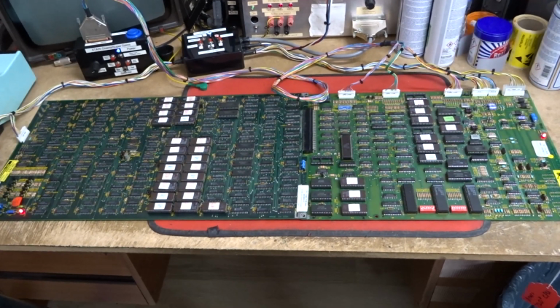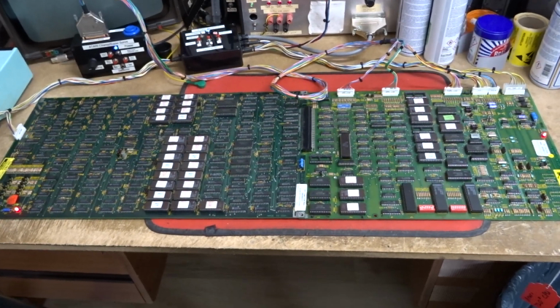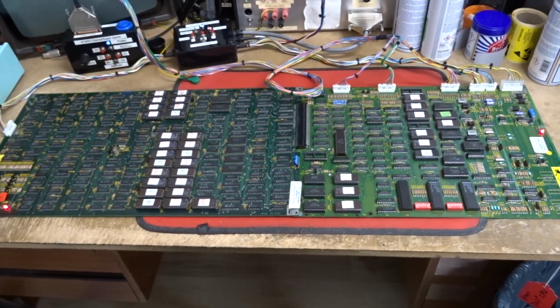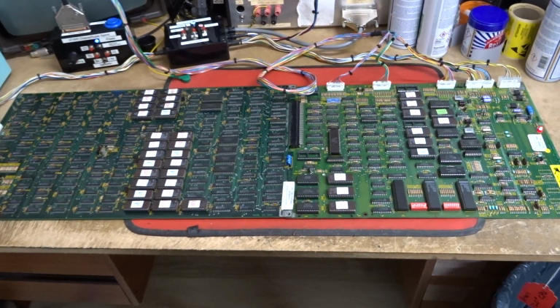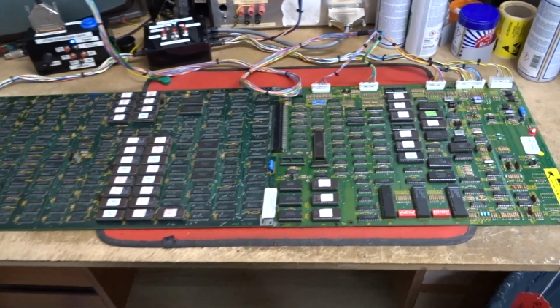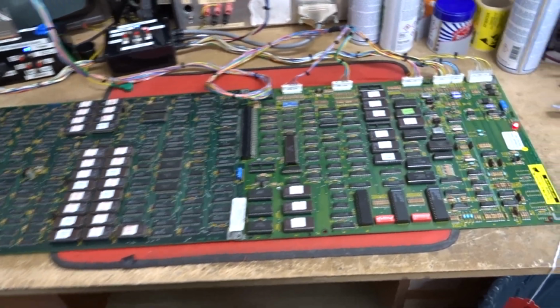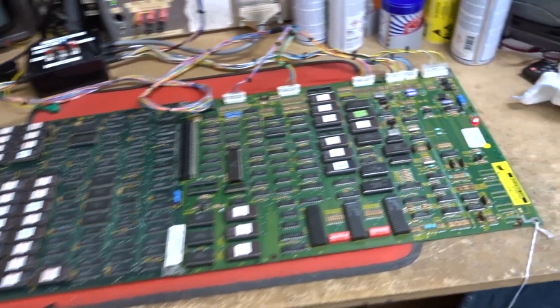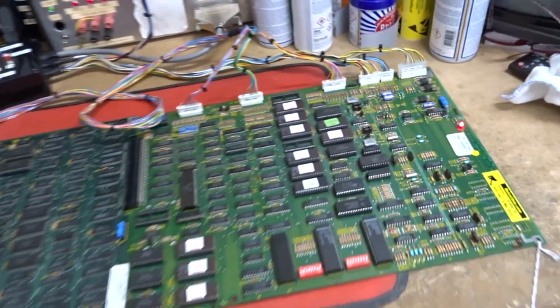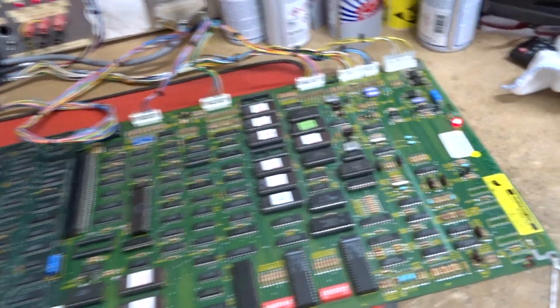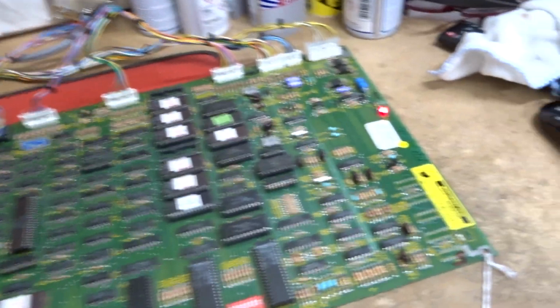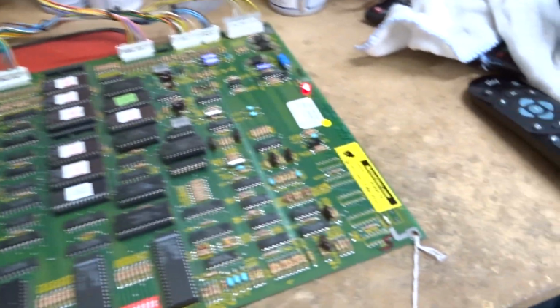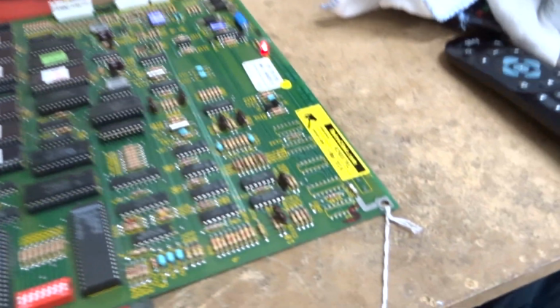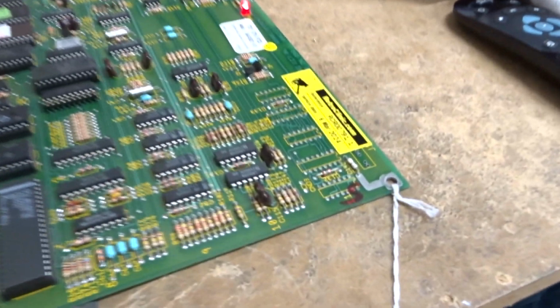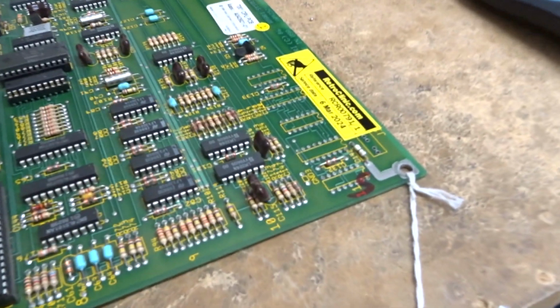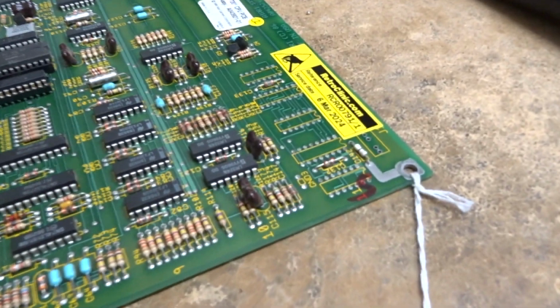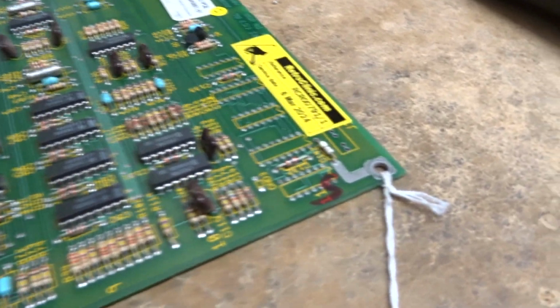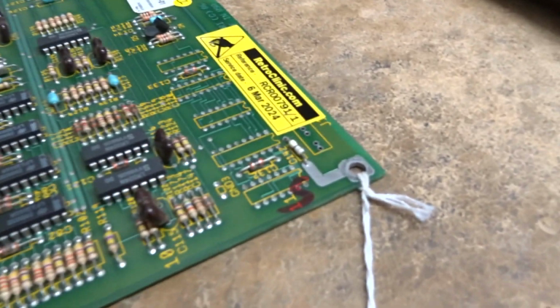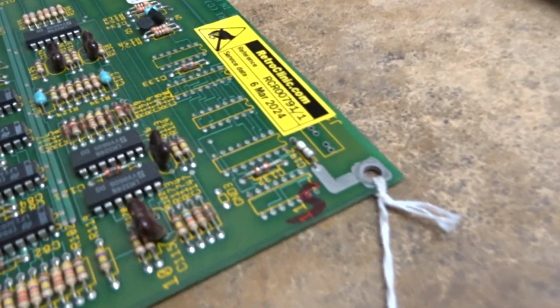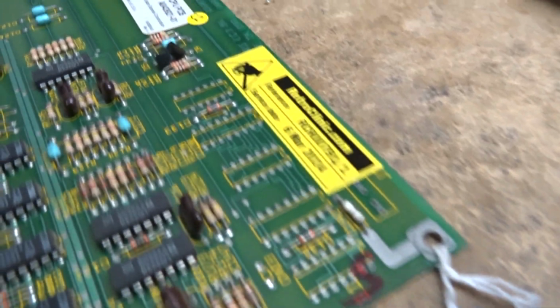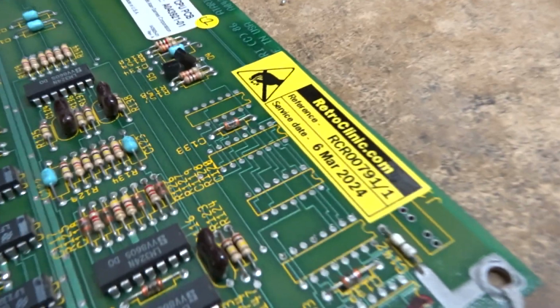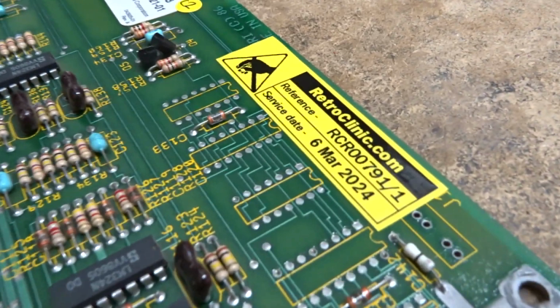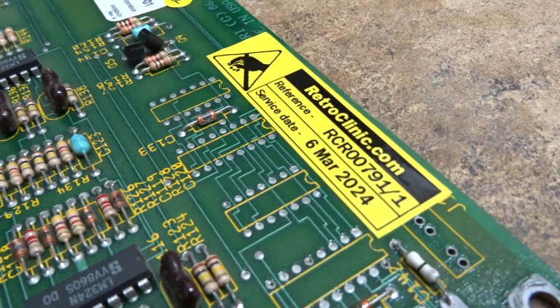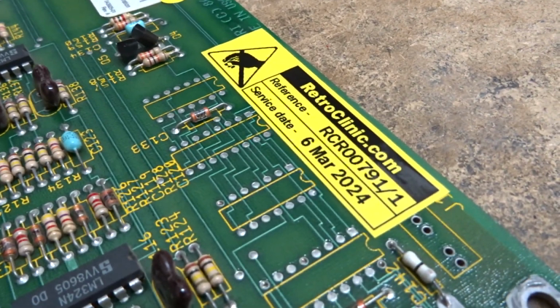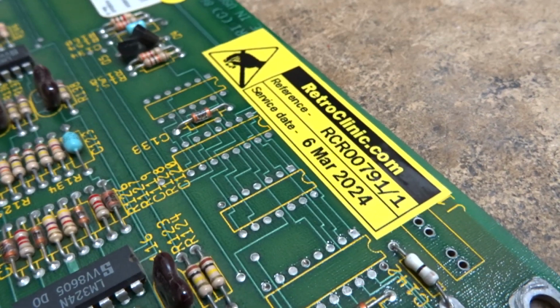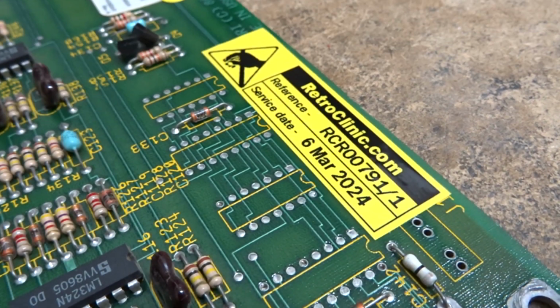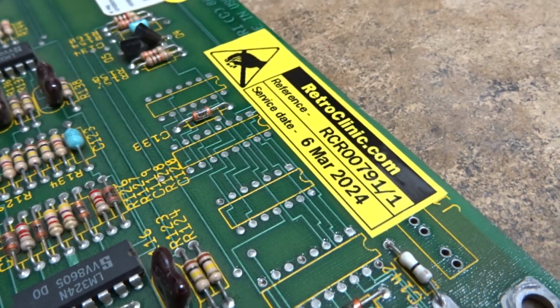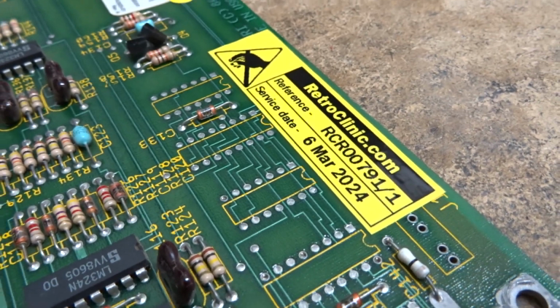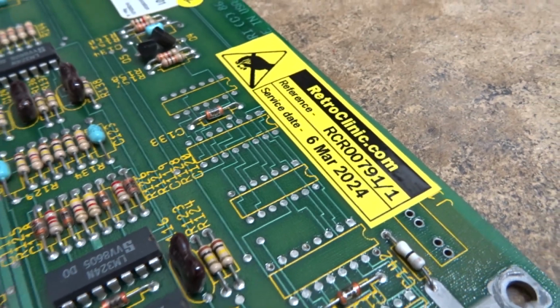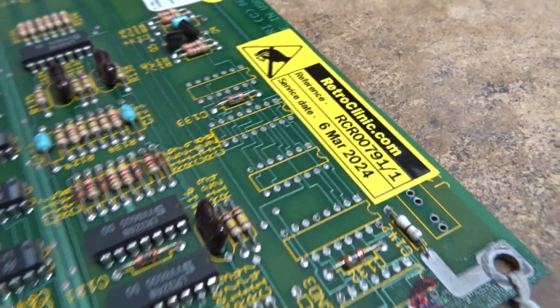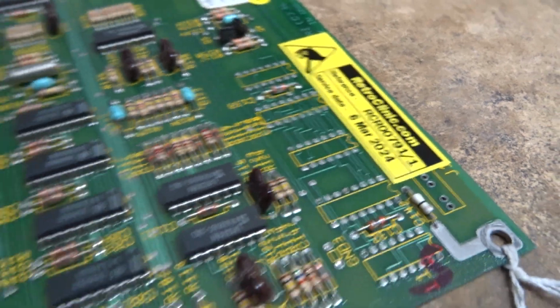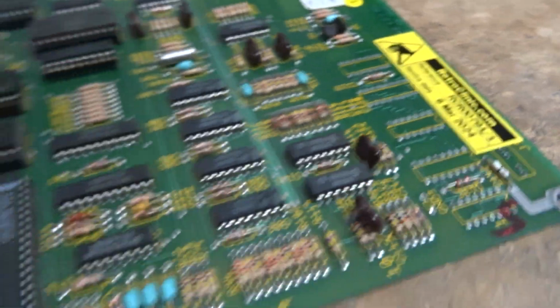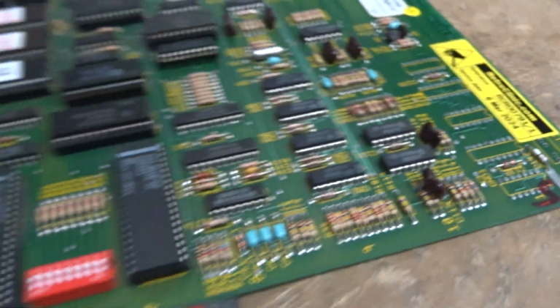Hi there. Okay, here's a repair test video of your 720 board. This is 00791.